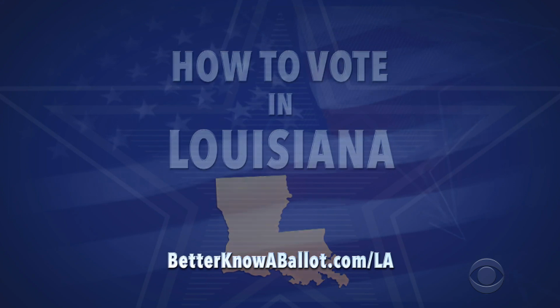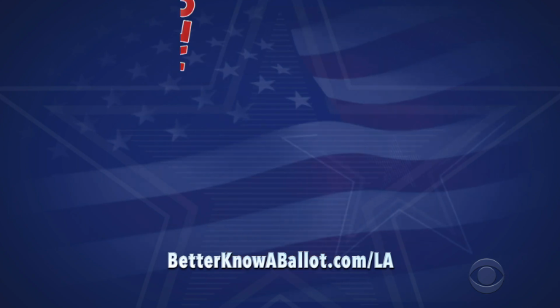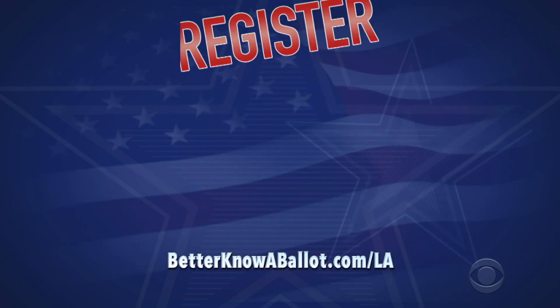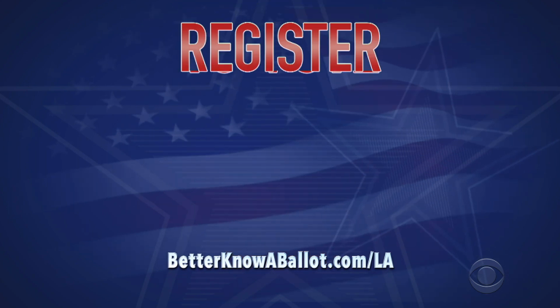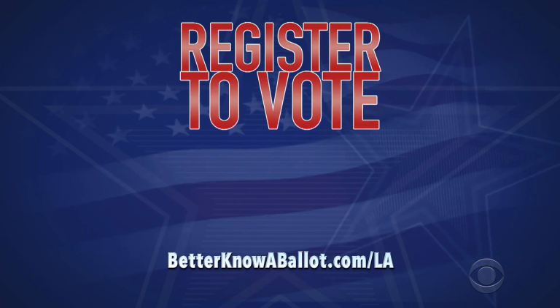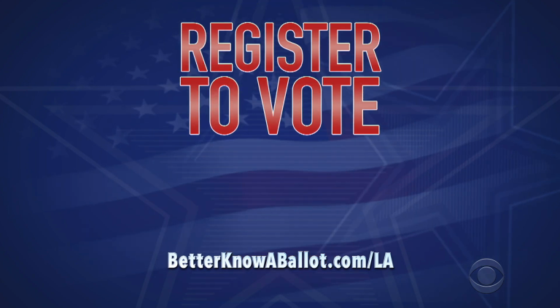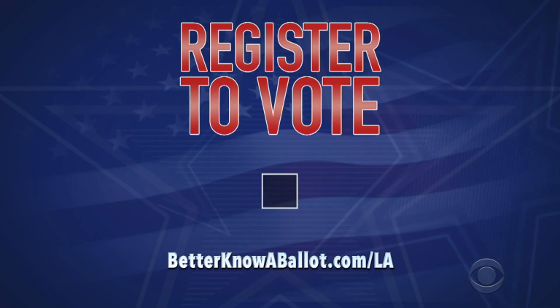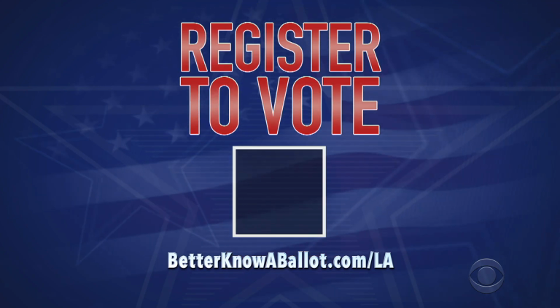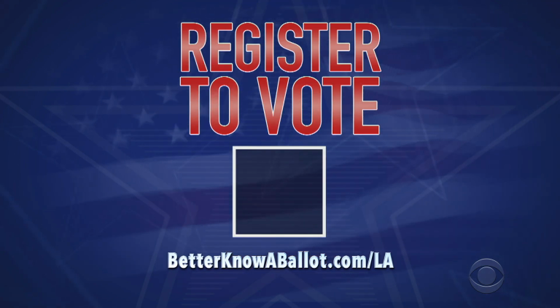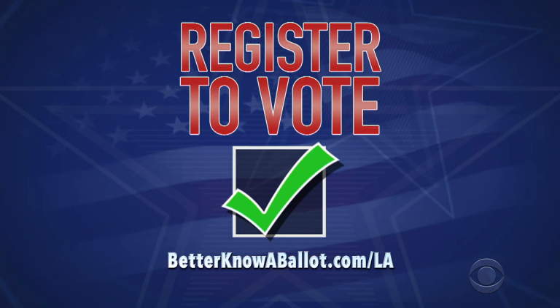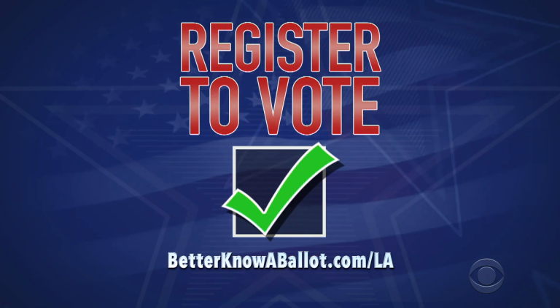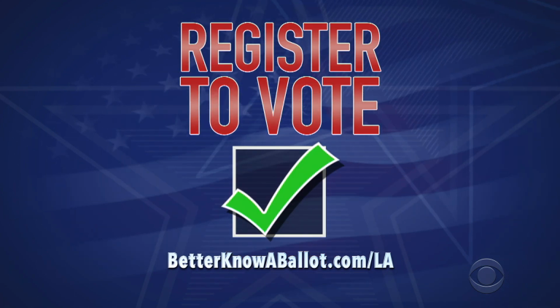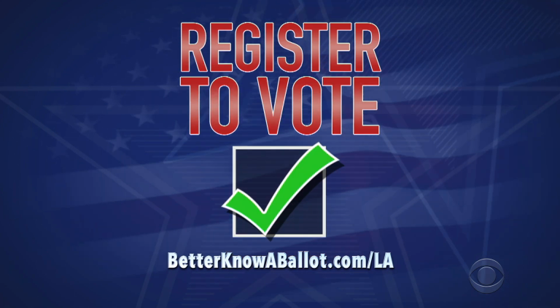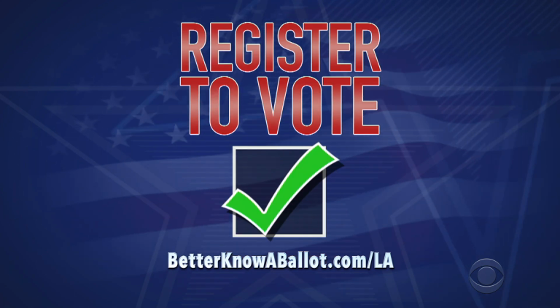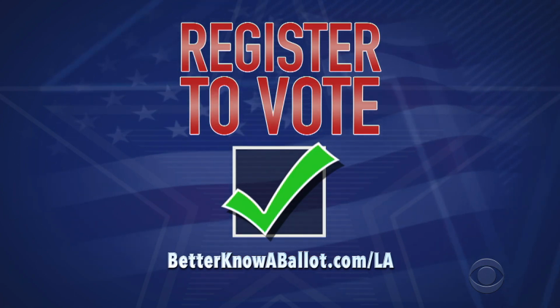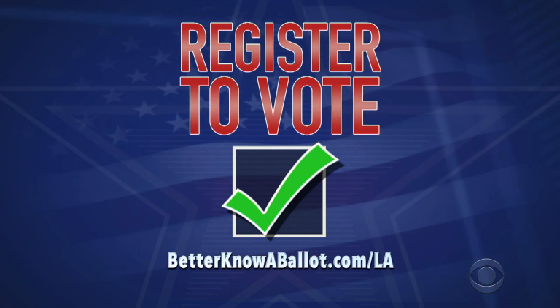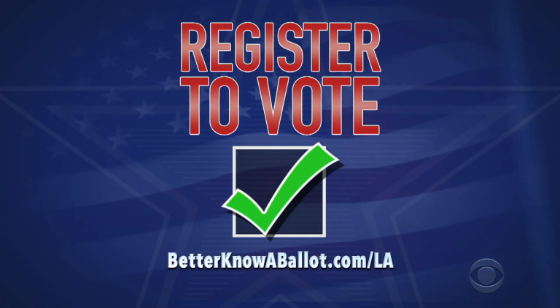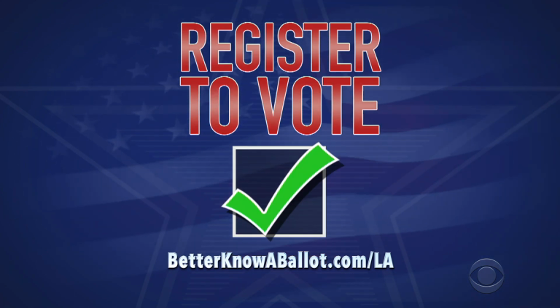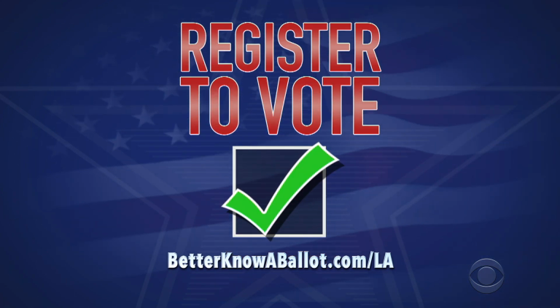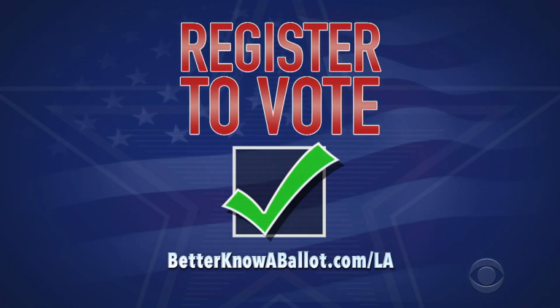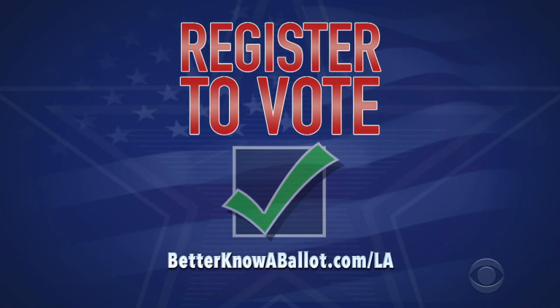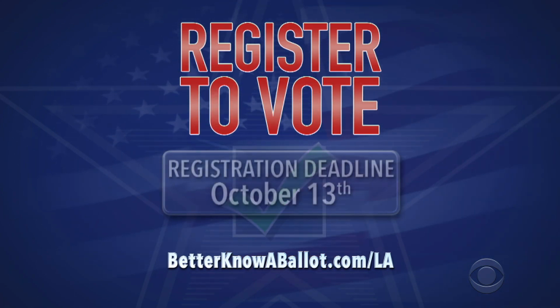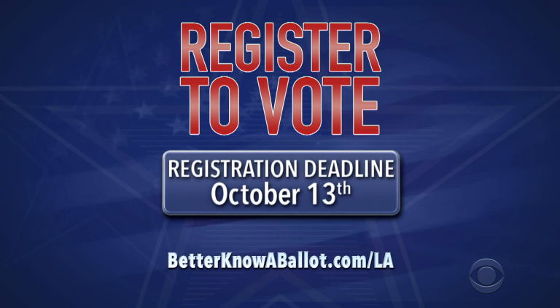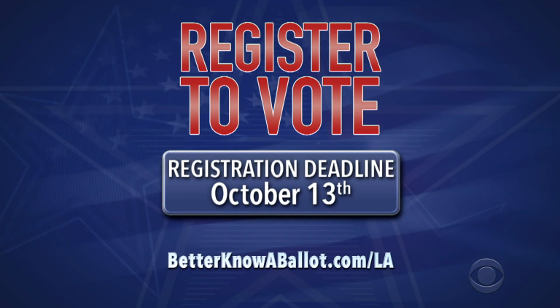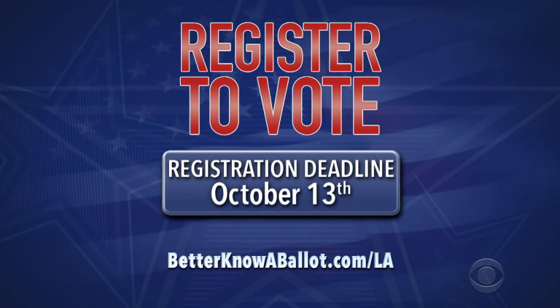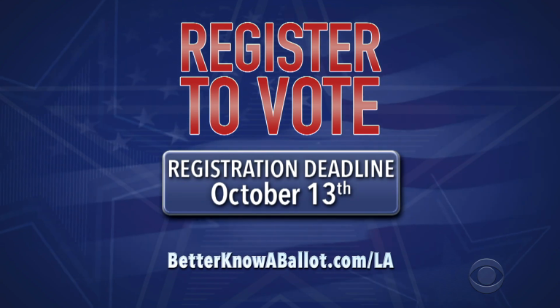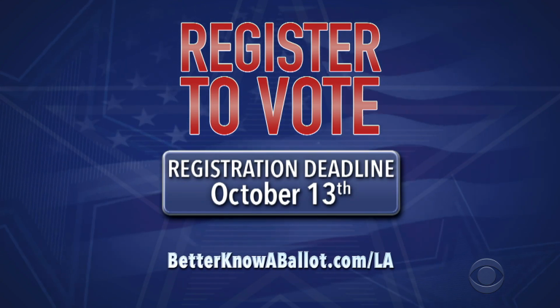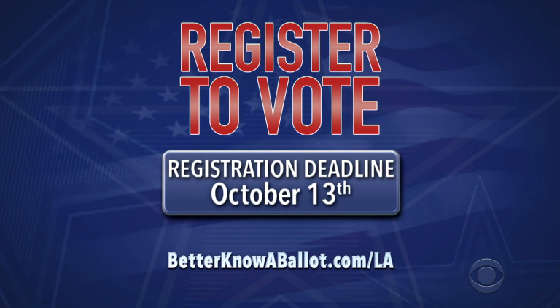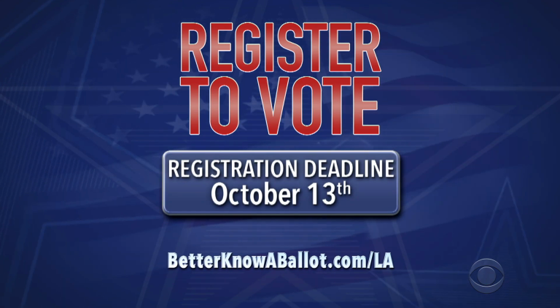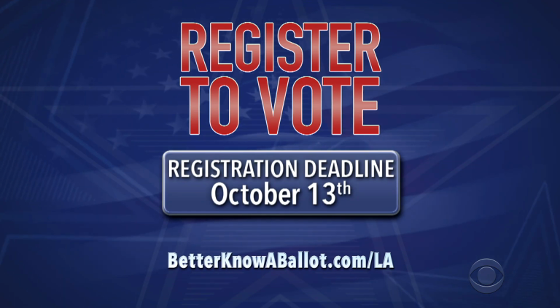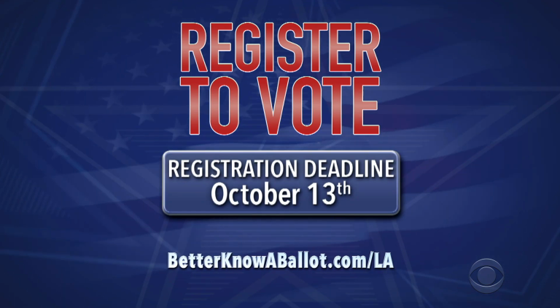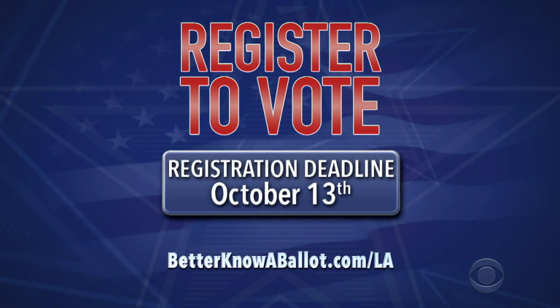First, make sure you're registered to vote. You can register online — just use our link. The deadline is October 13th, so do it now.